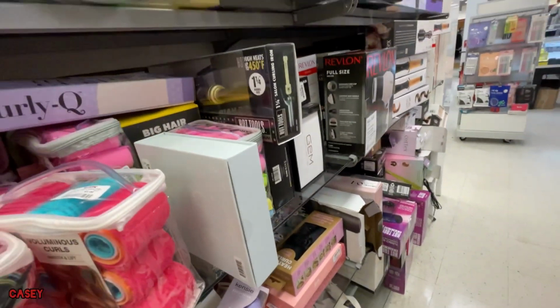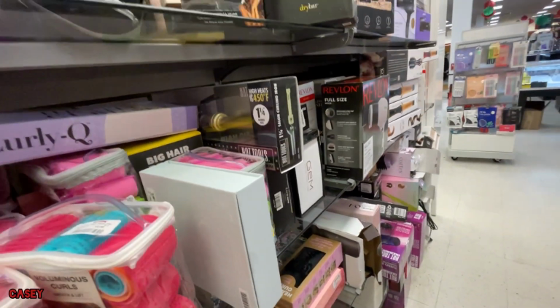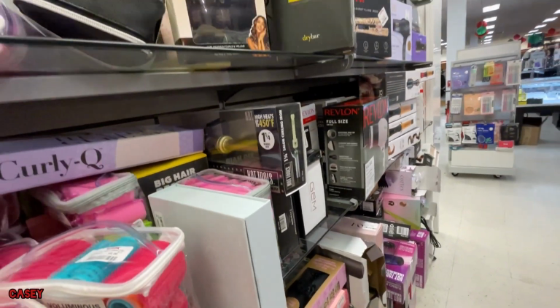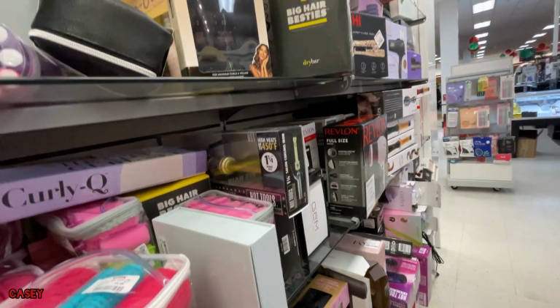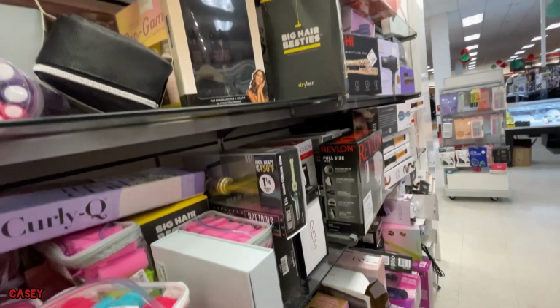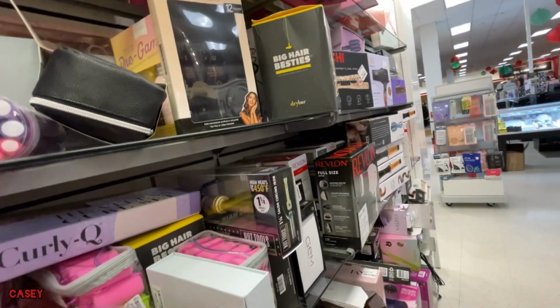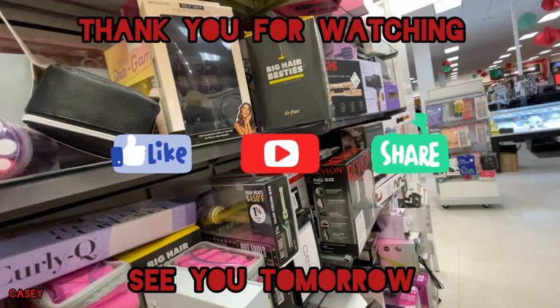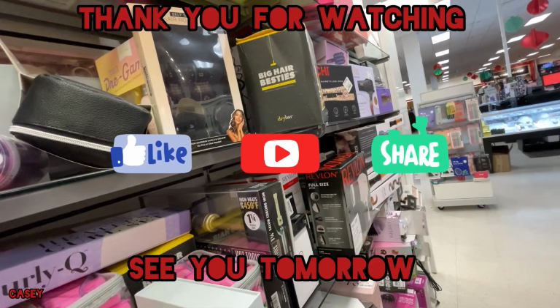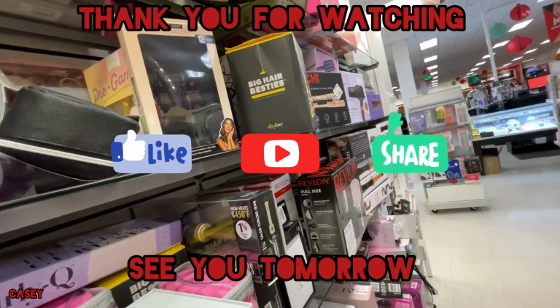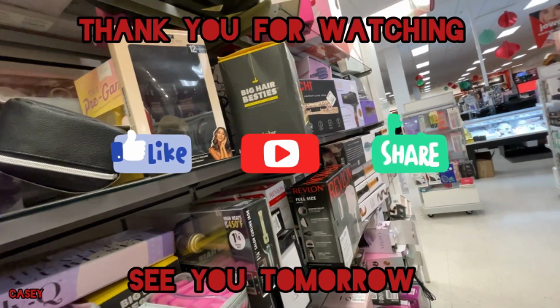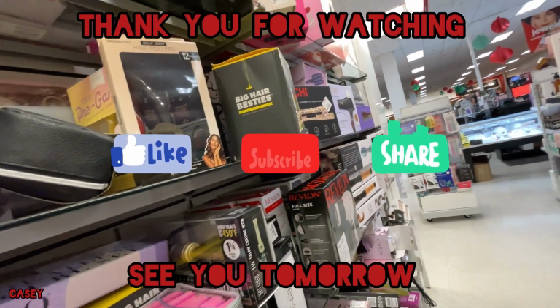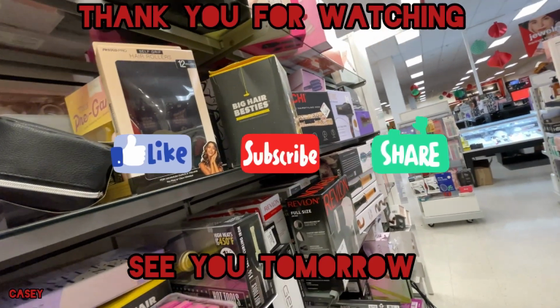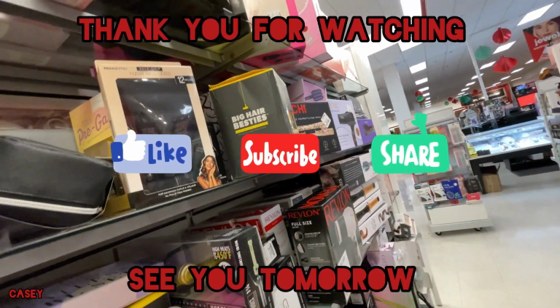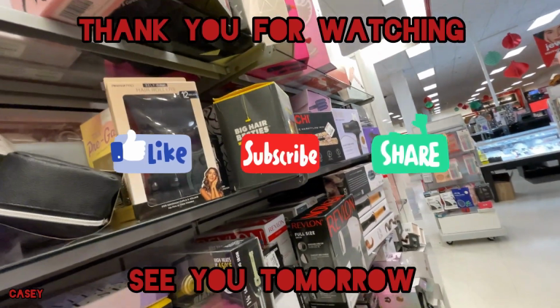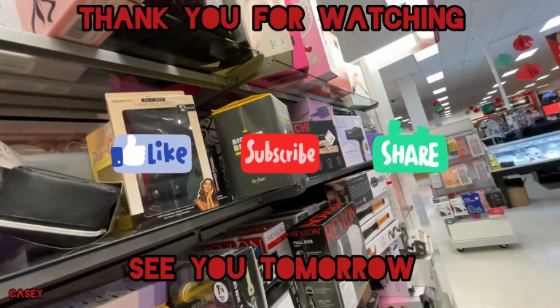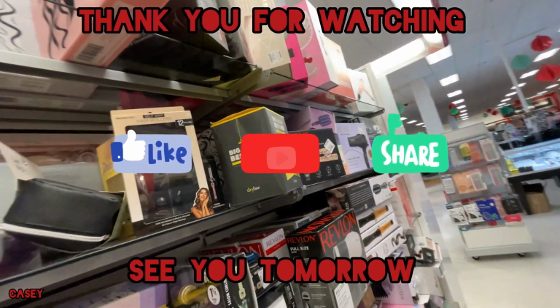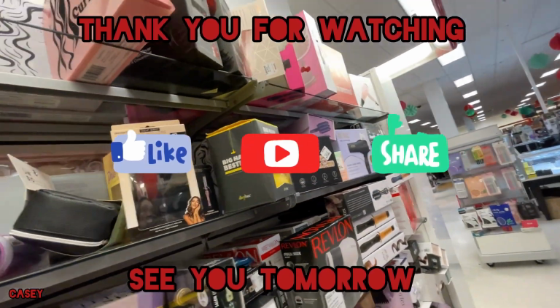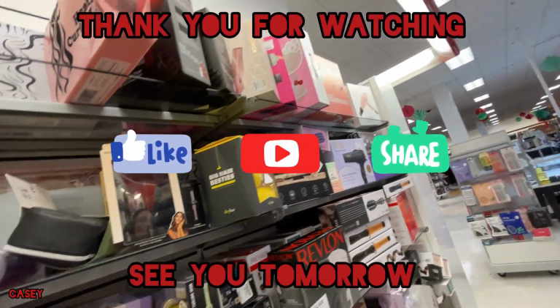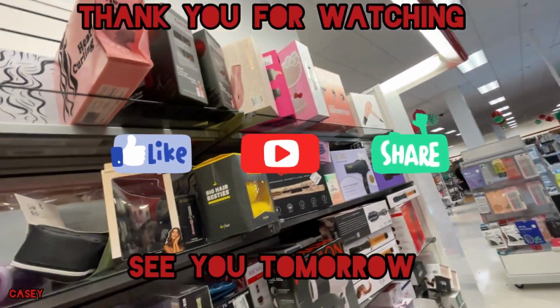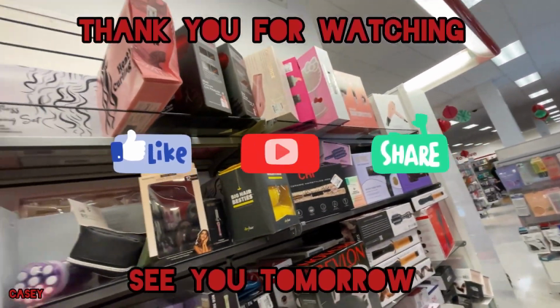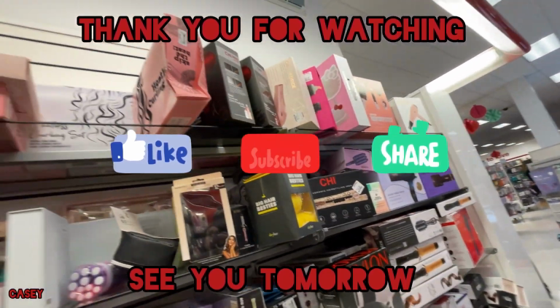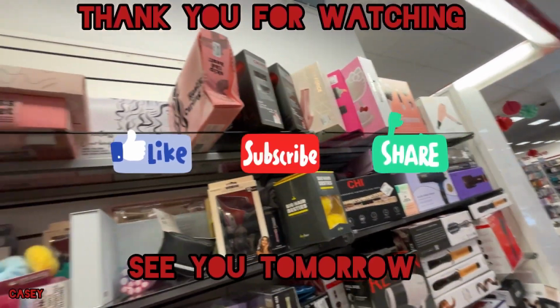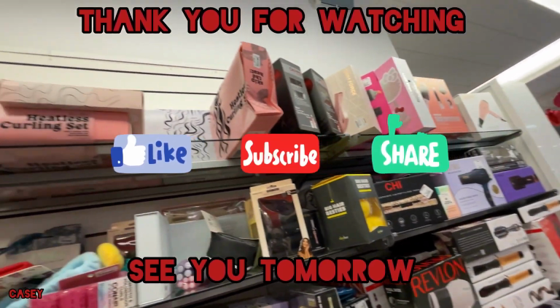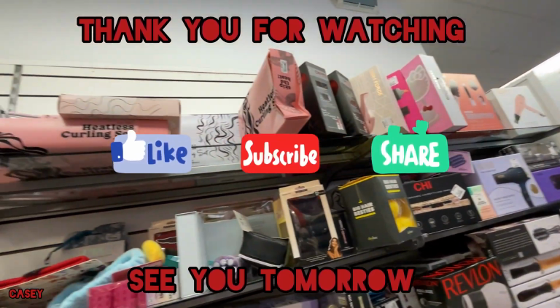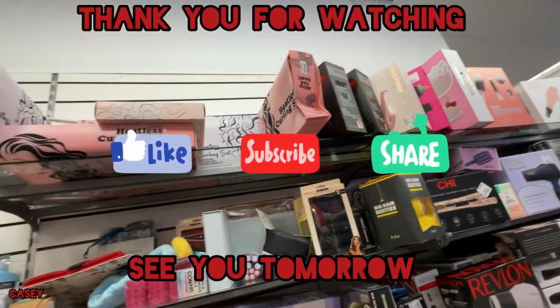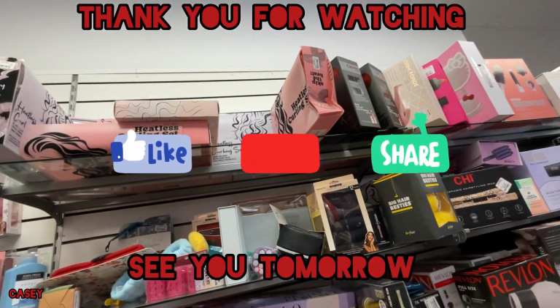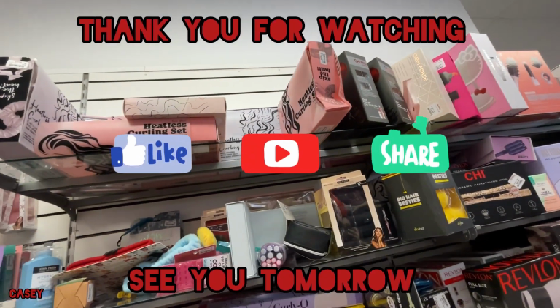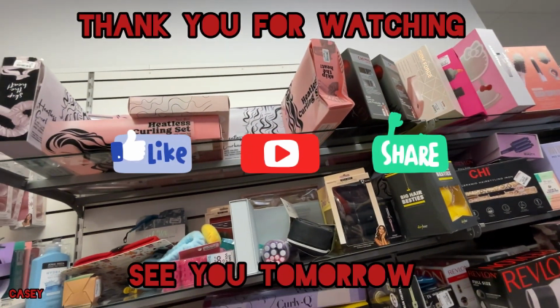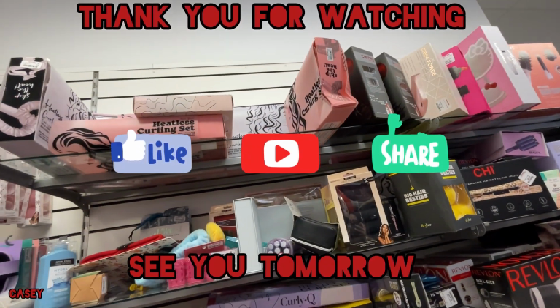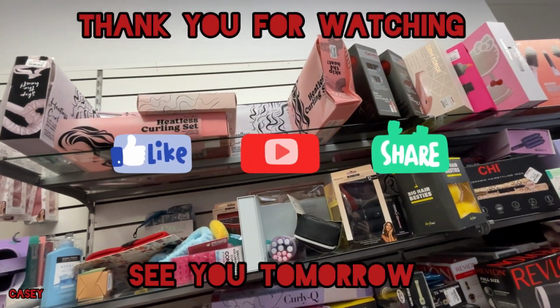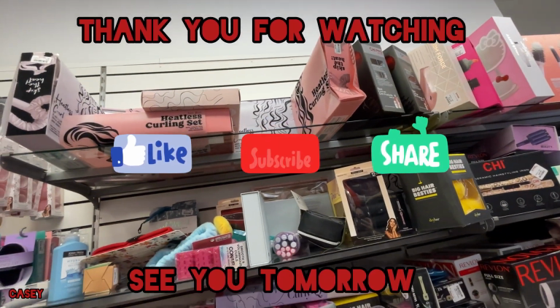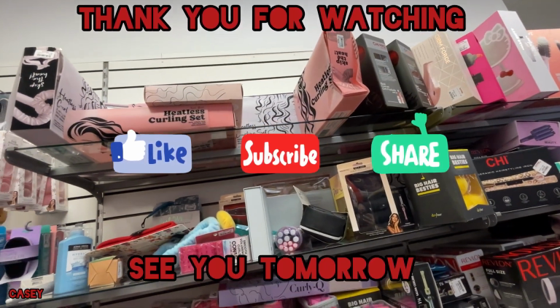Gonna end the vlog now. Thank you for watching — I'll see y'all tomorrow. Bye!